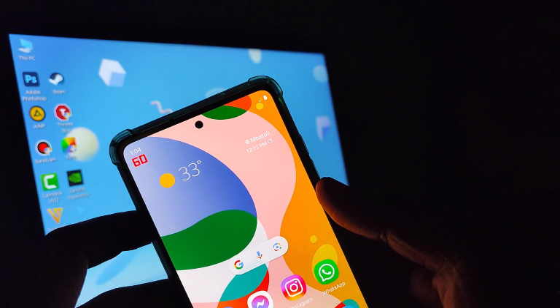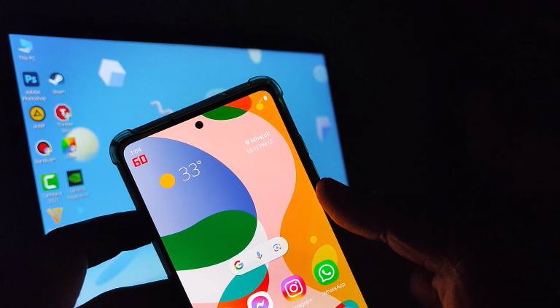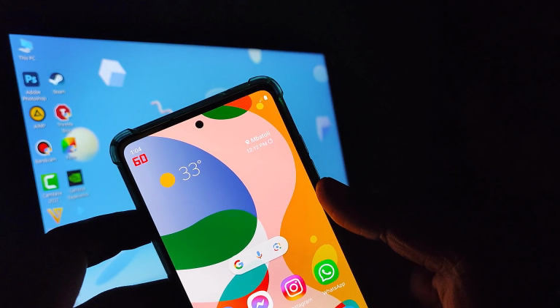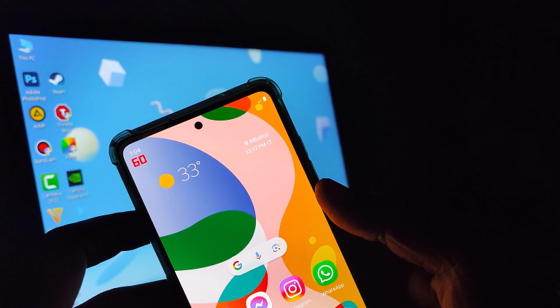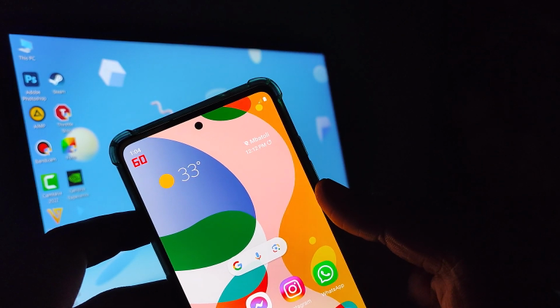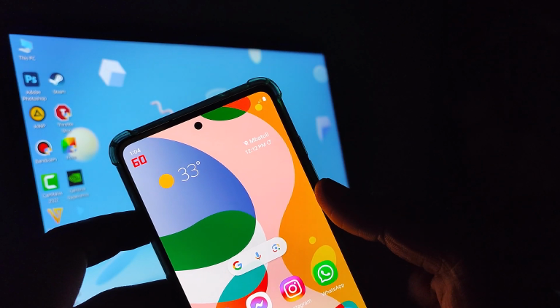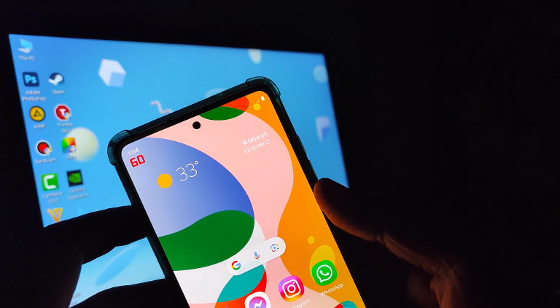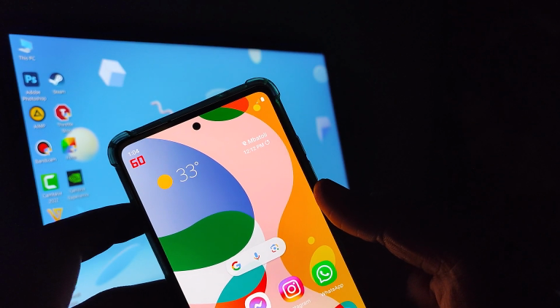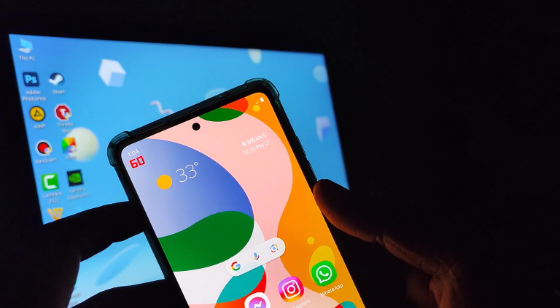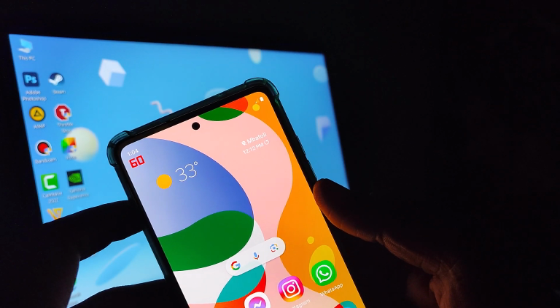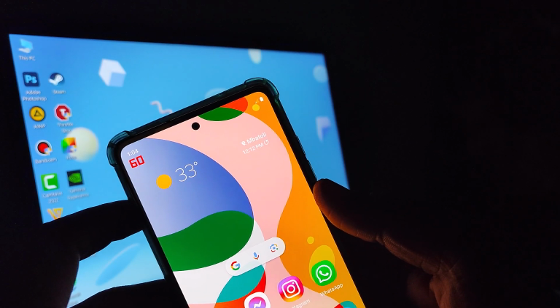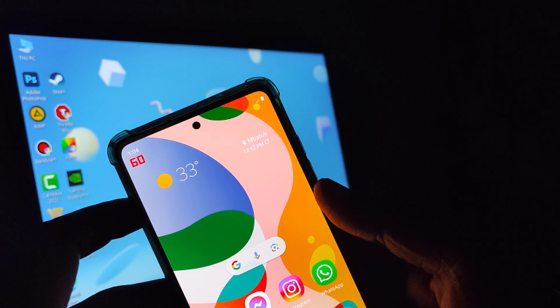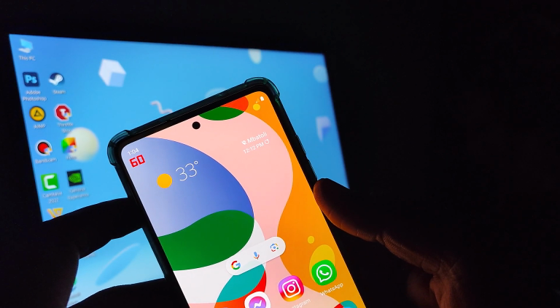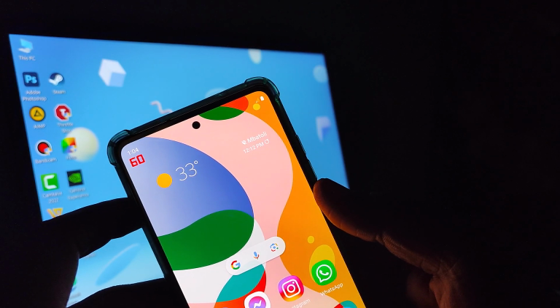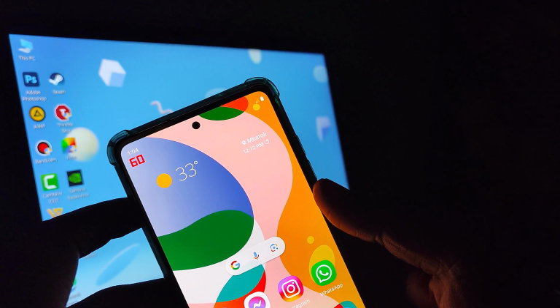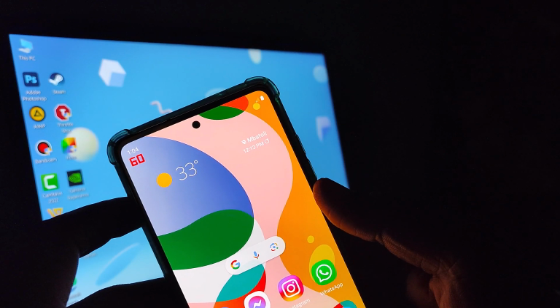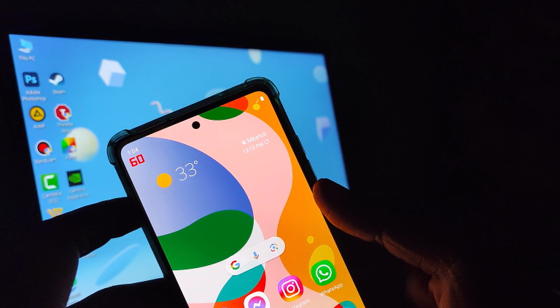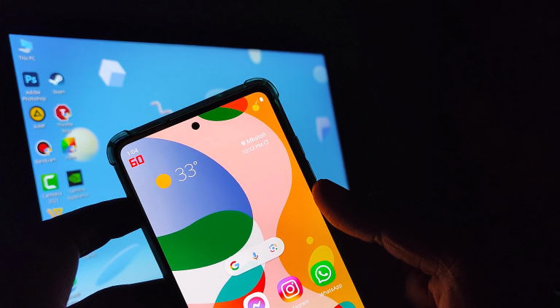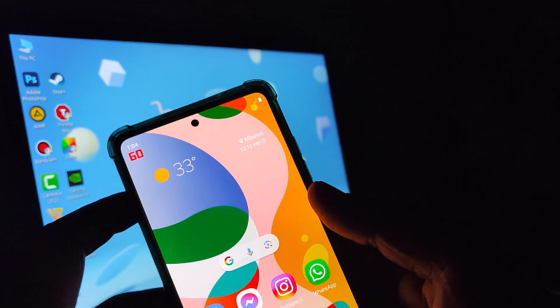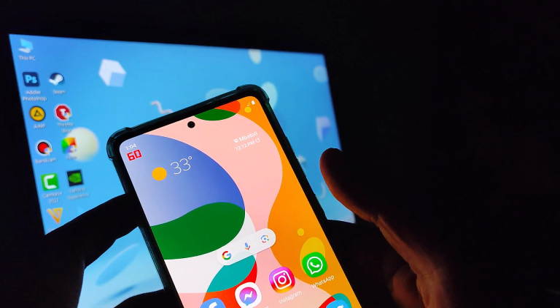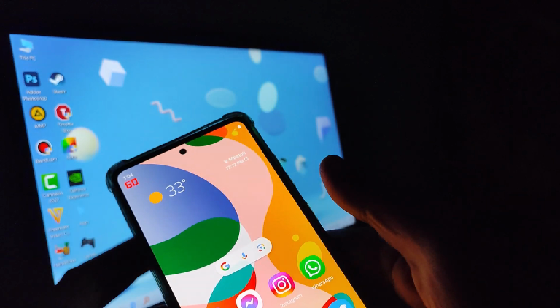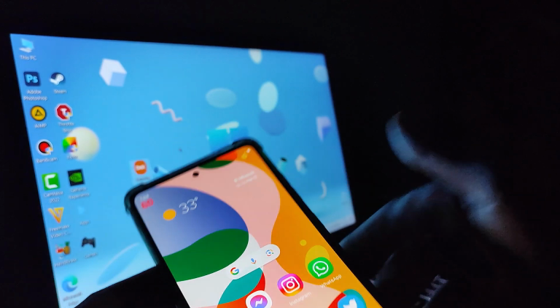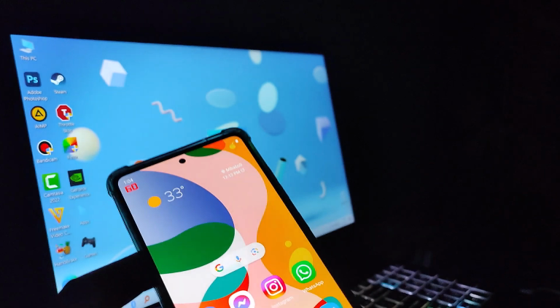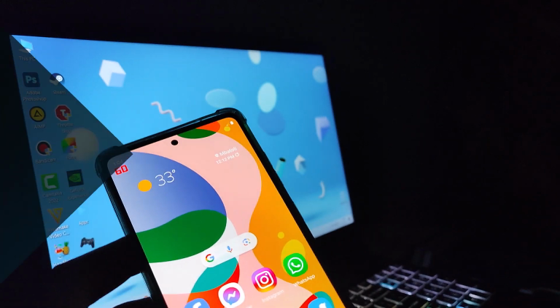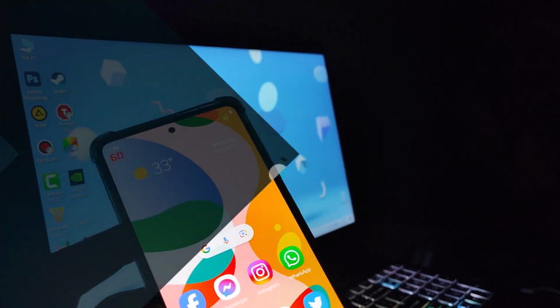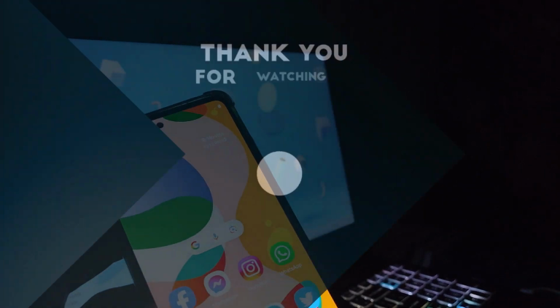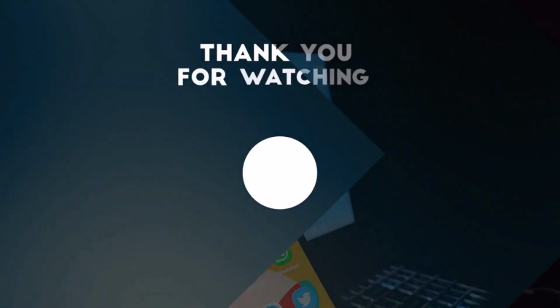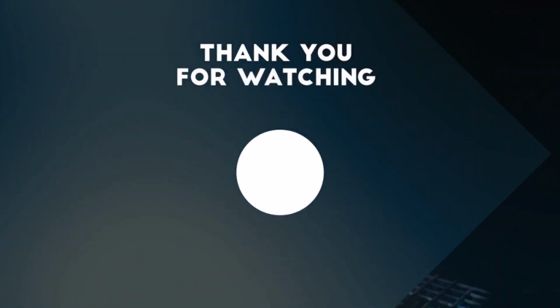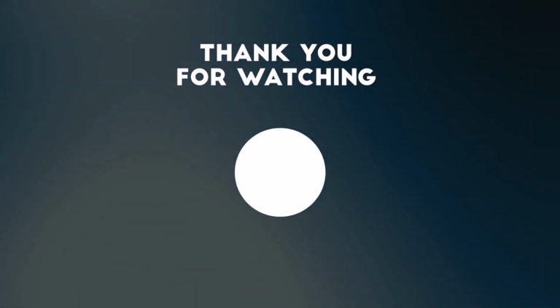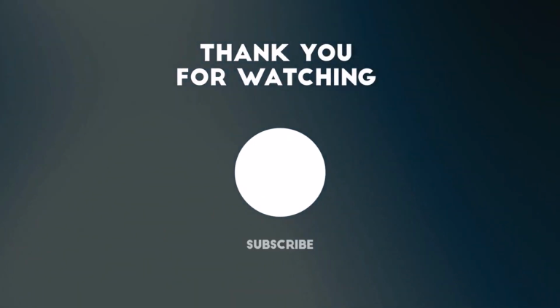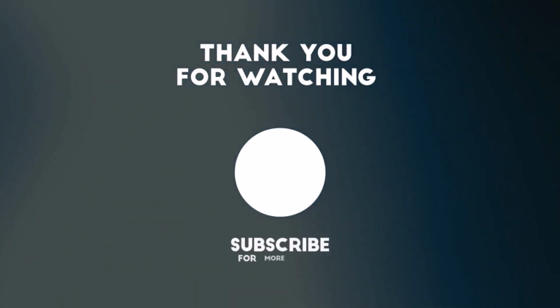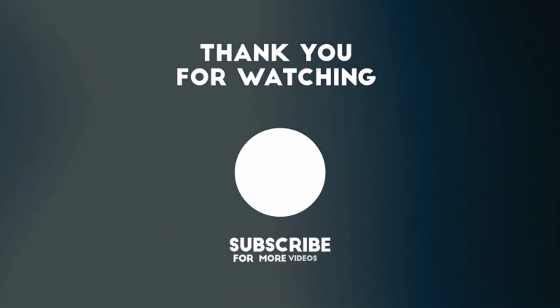That's it for this video. See you guys in the next one — peace out.